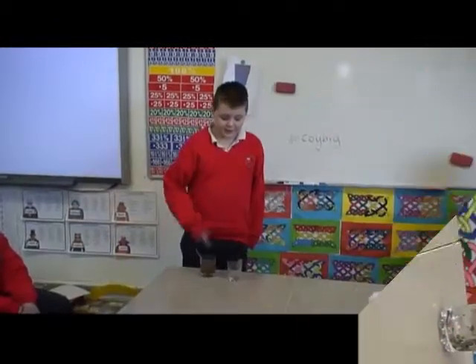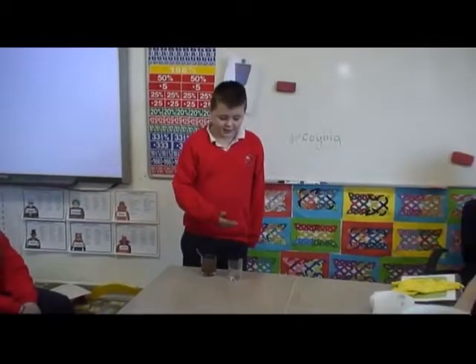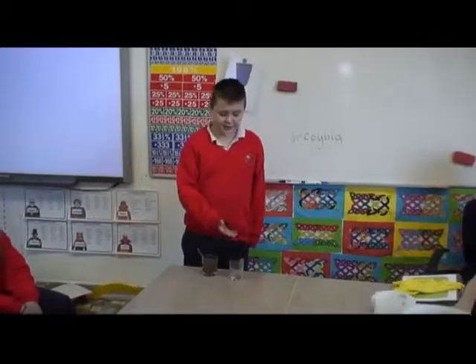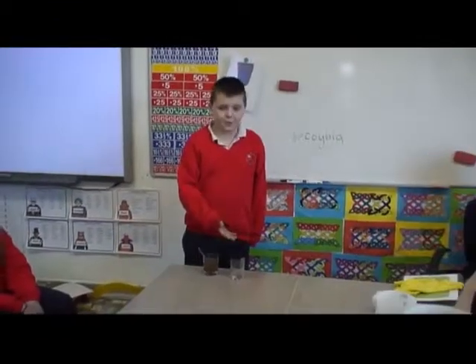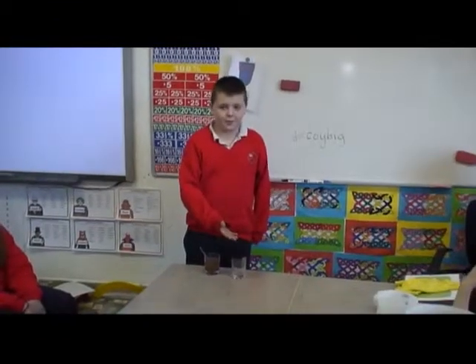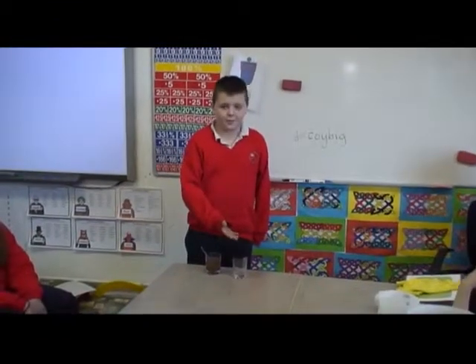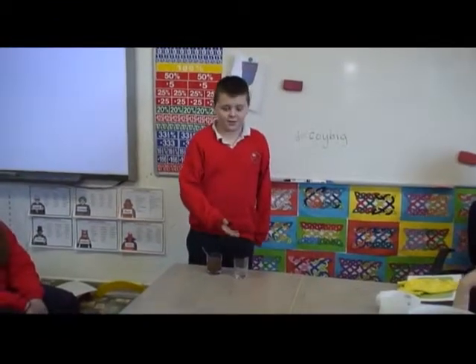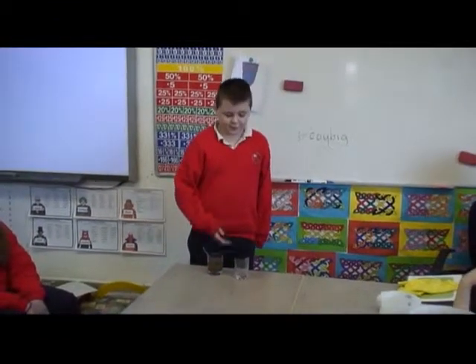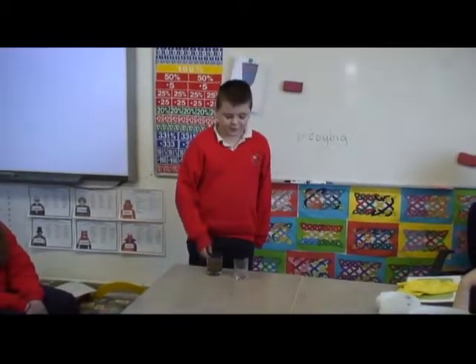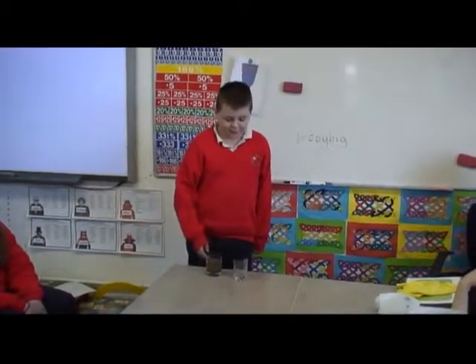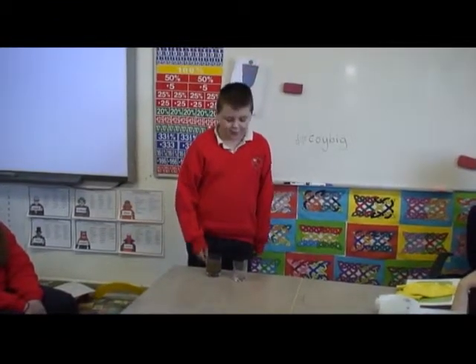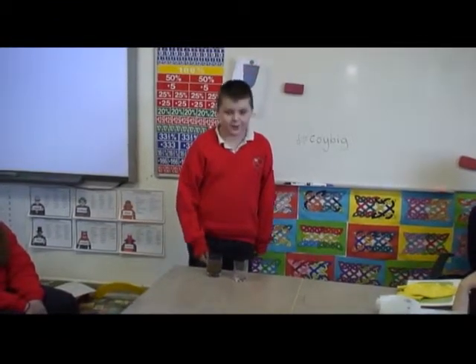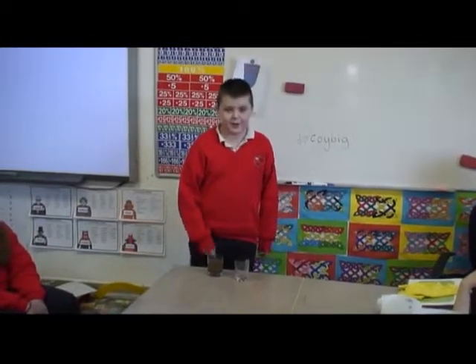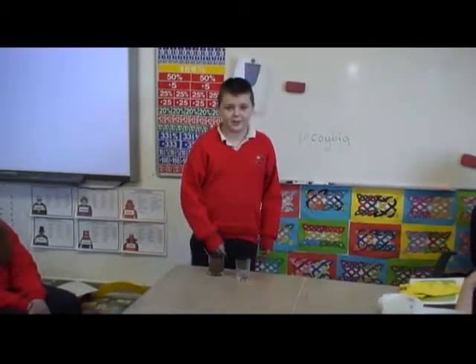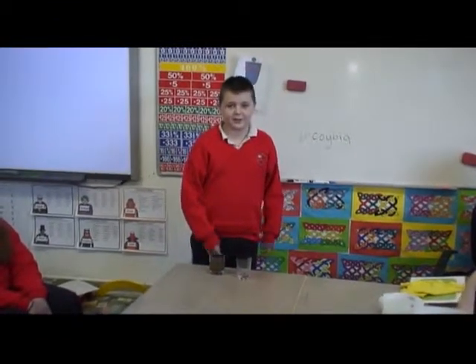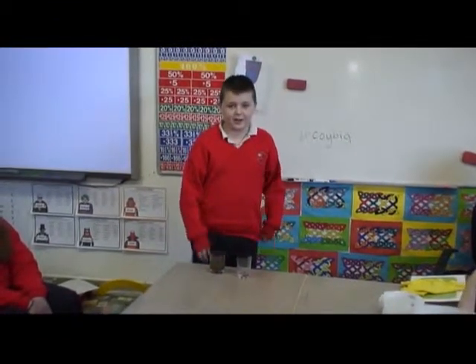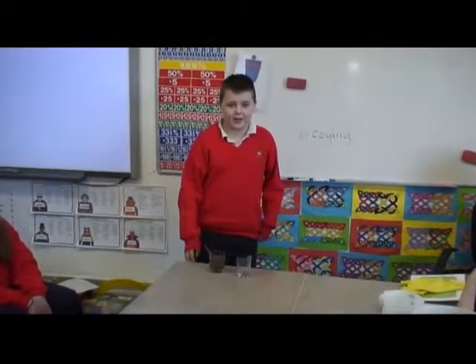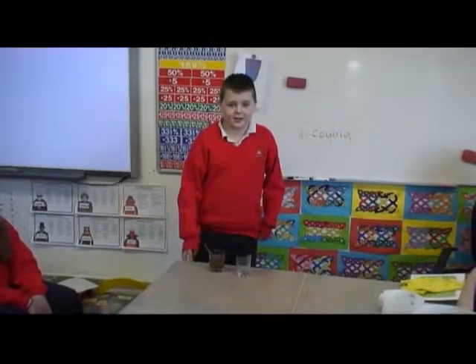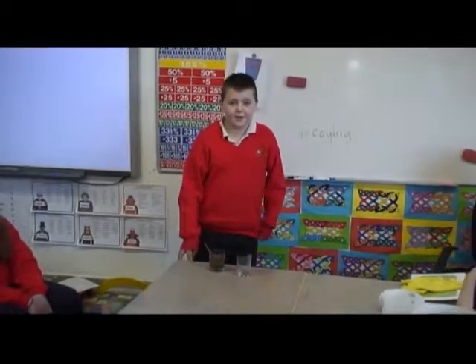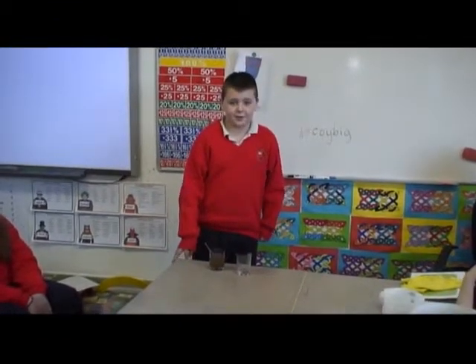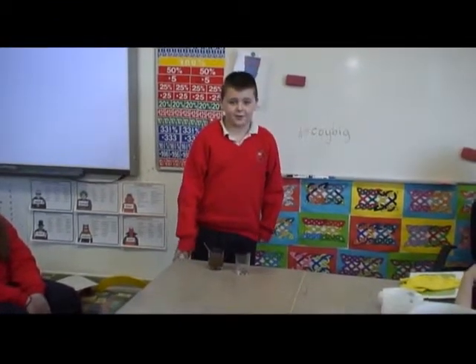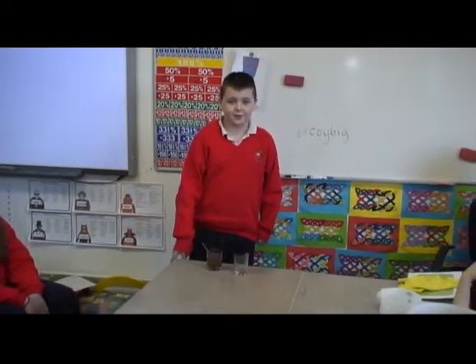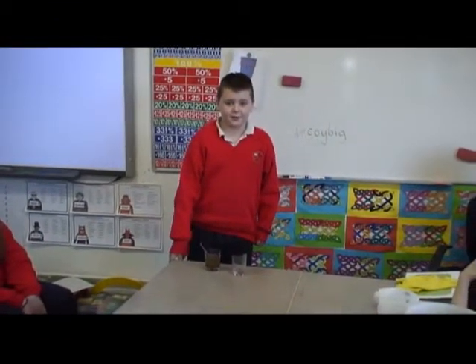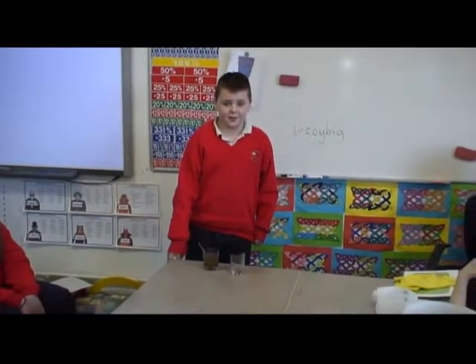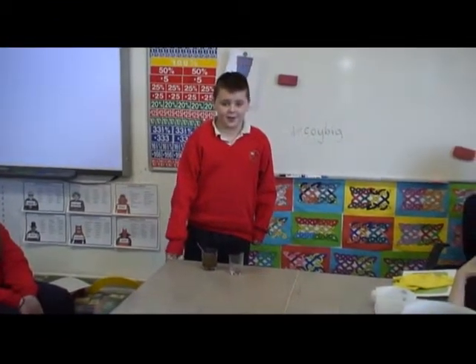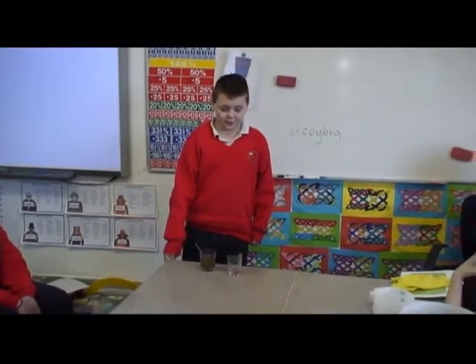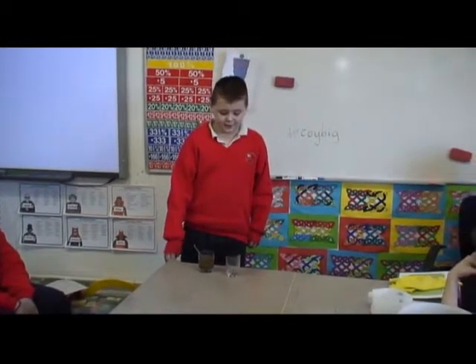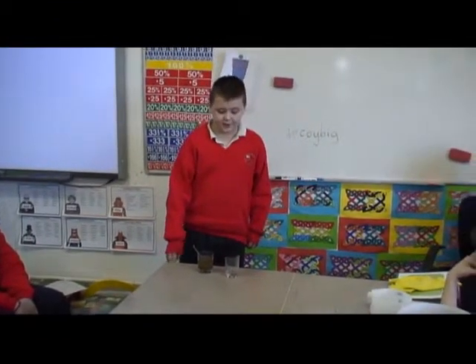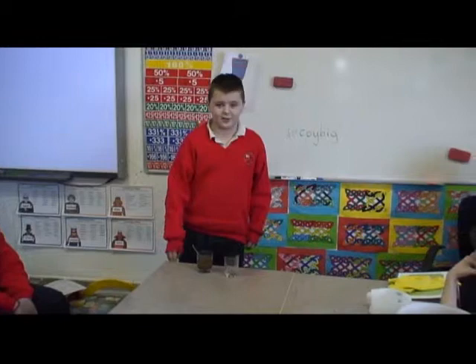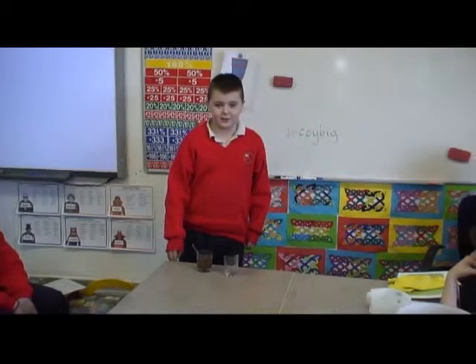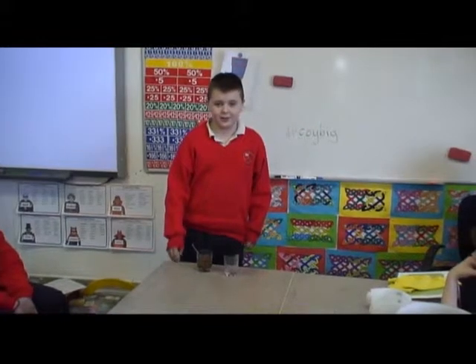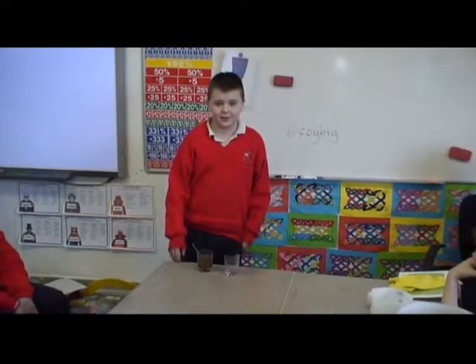This is our pop sock, which we have put over the edge of the glass. We are now going to see how this works as a filter.